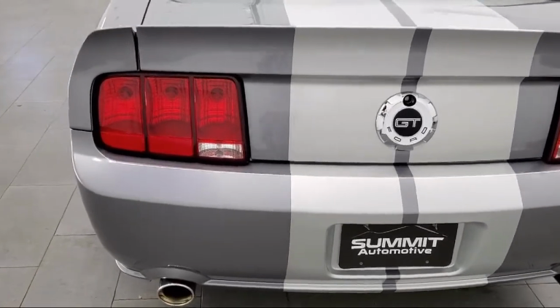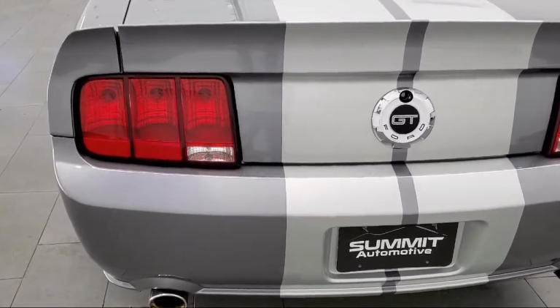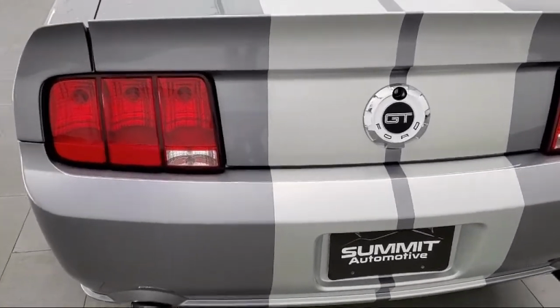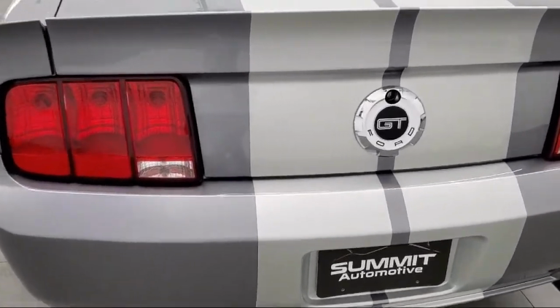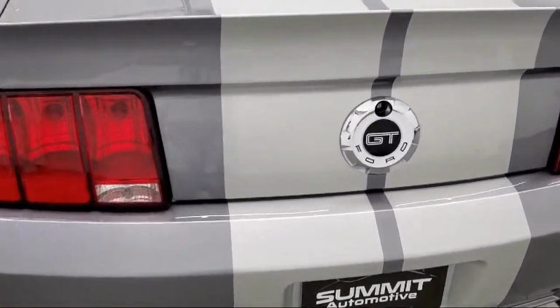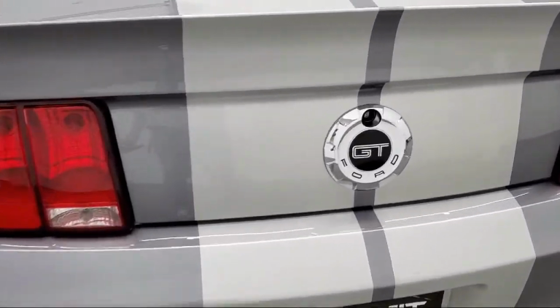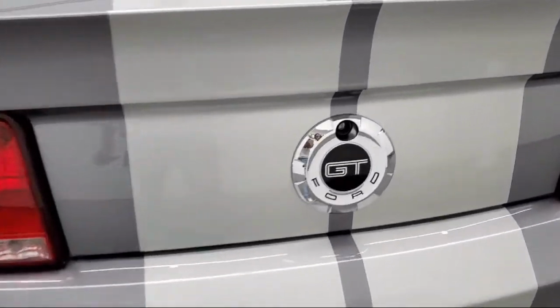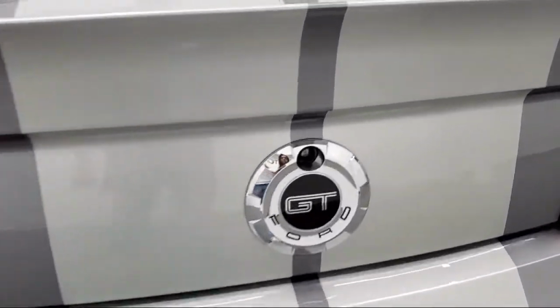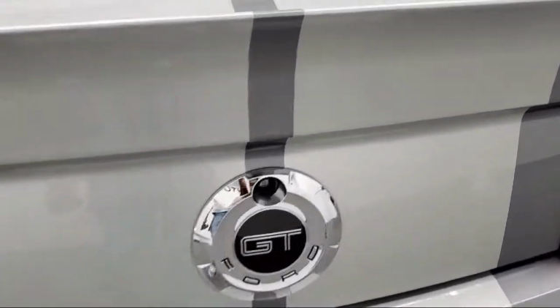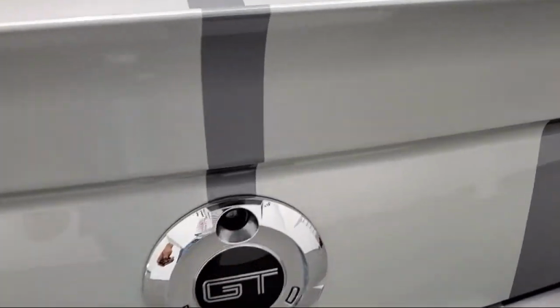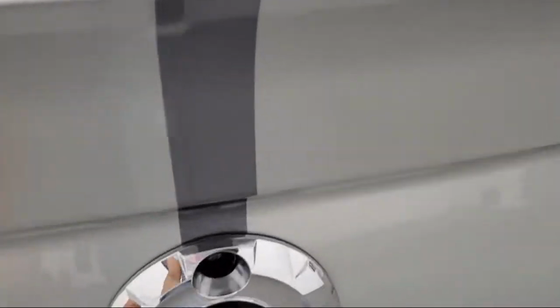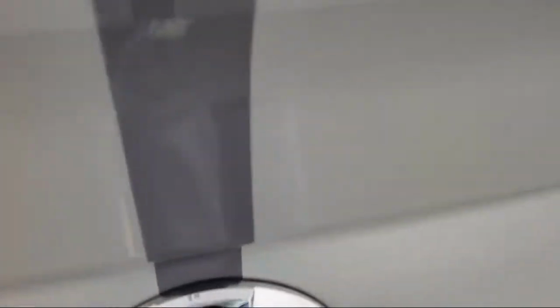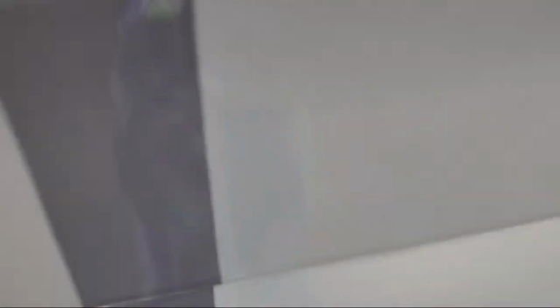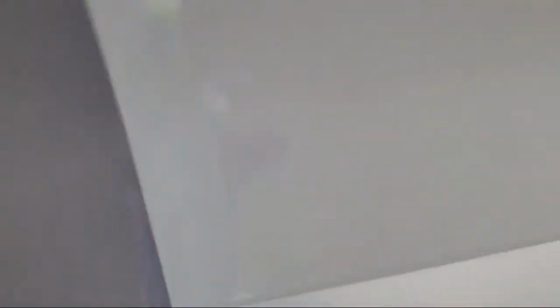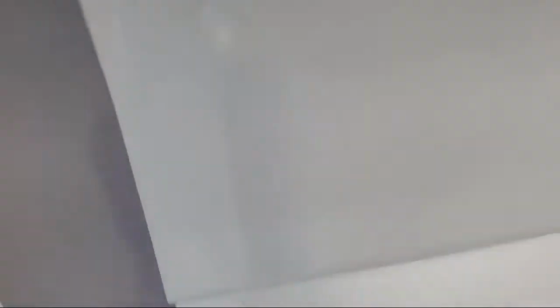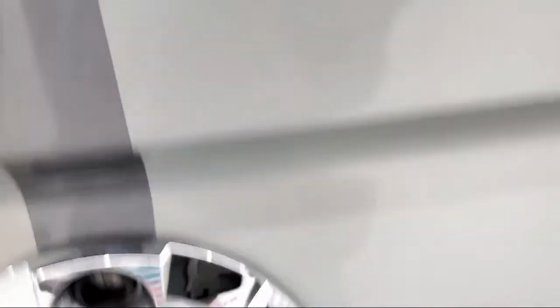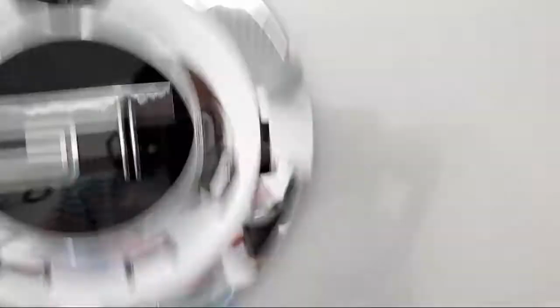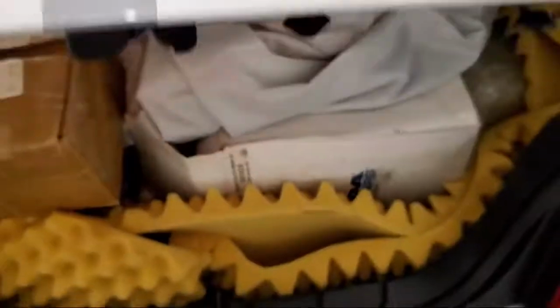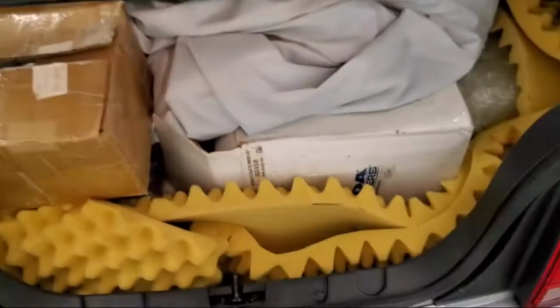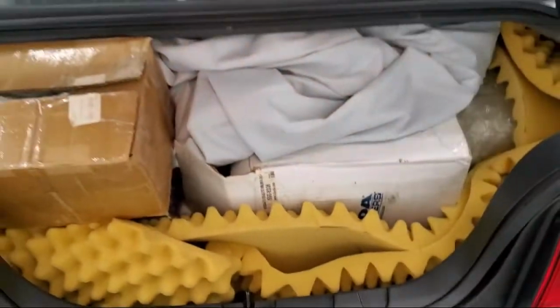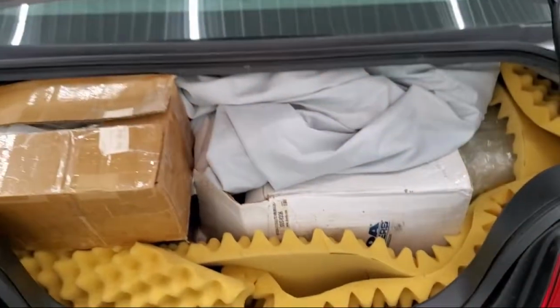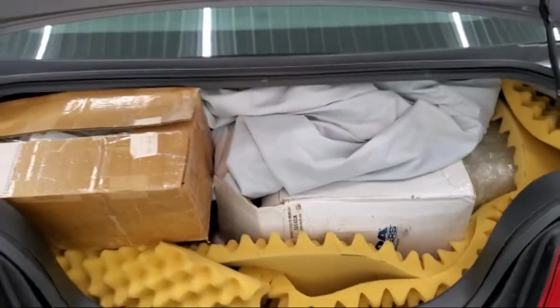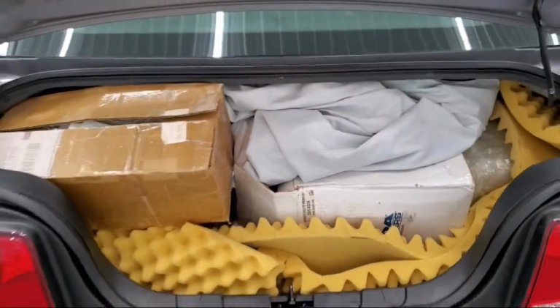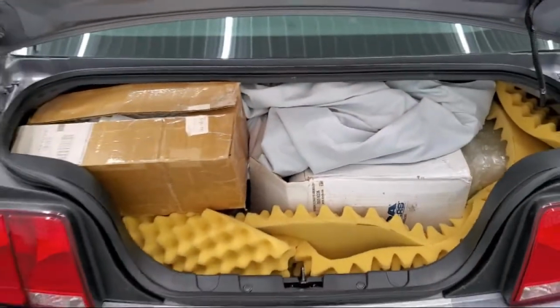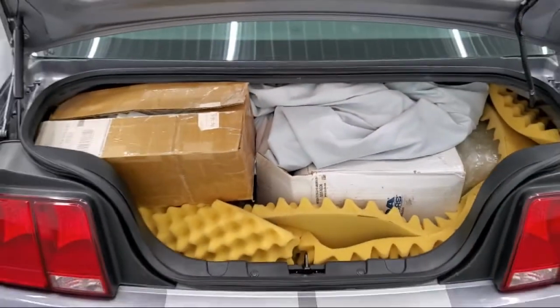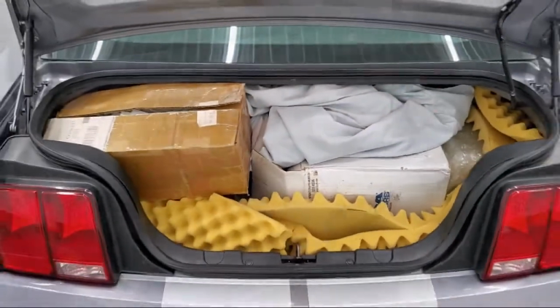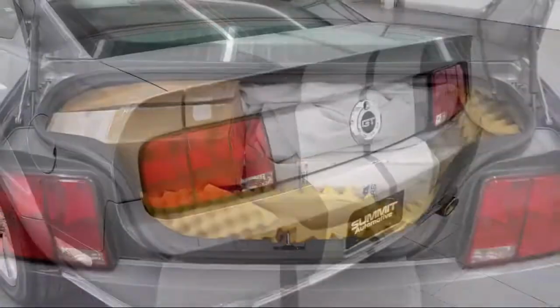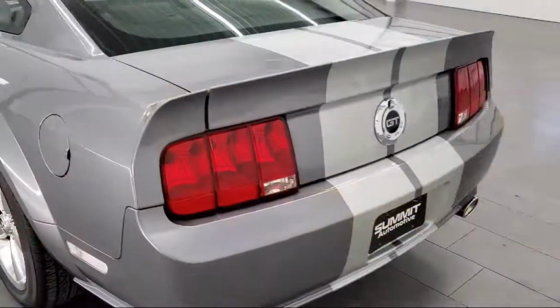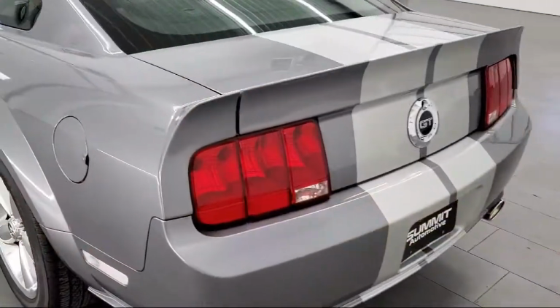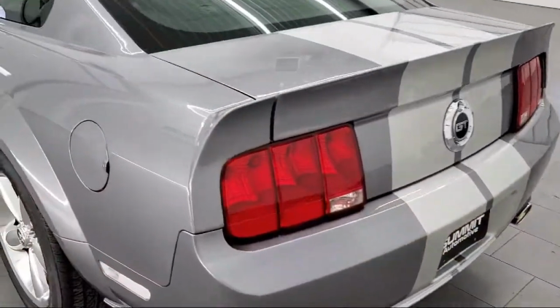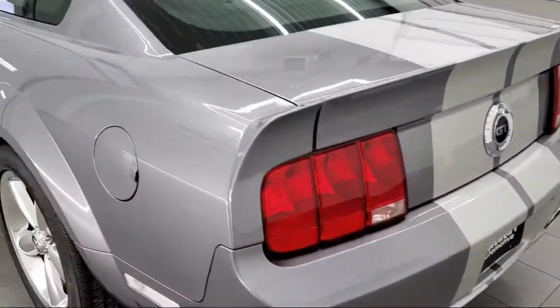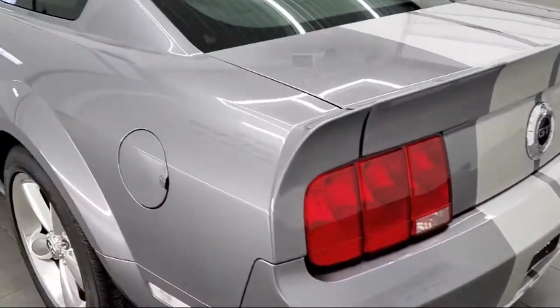Every vehicle we sell goes through our detailed quality inspection before being made available on the lot, so you can buy with confidence here at Summit Automotive.